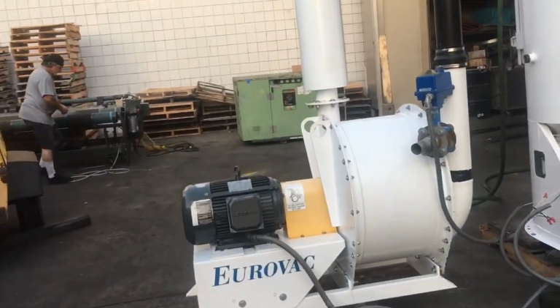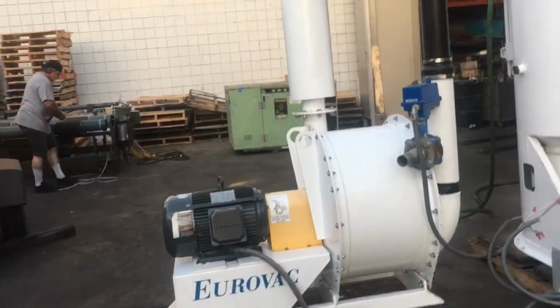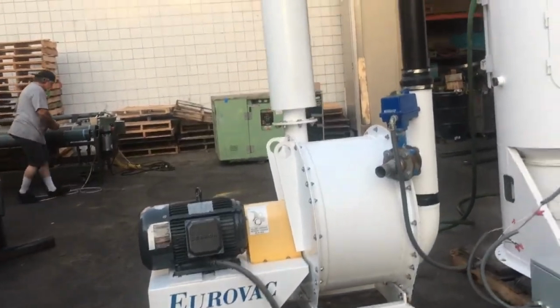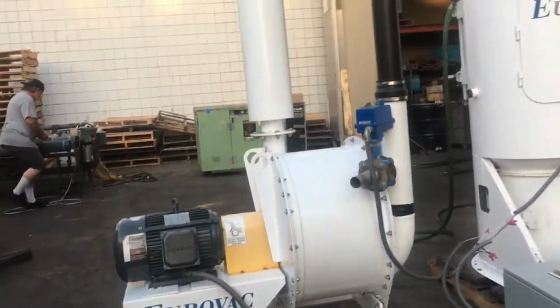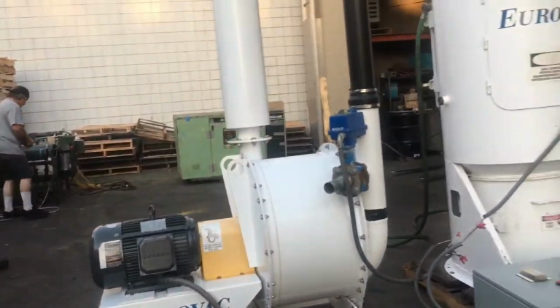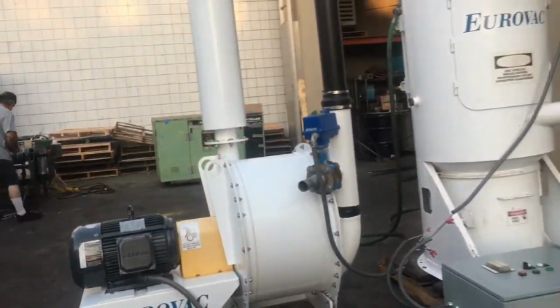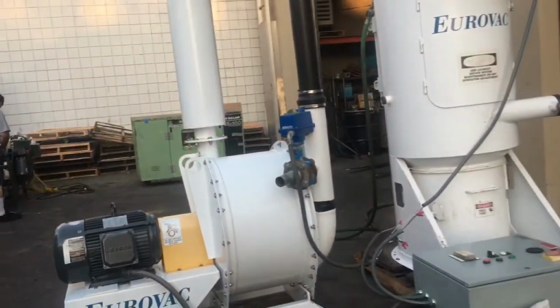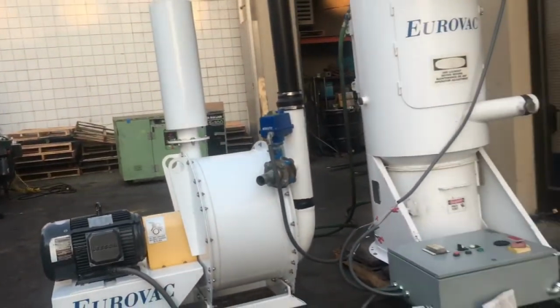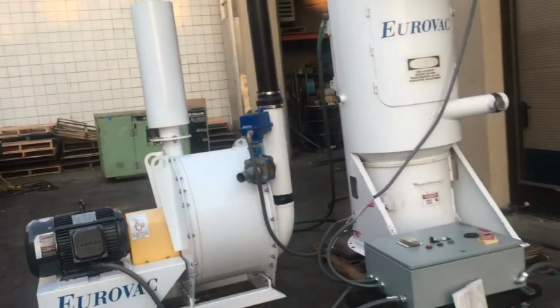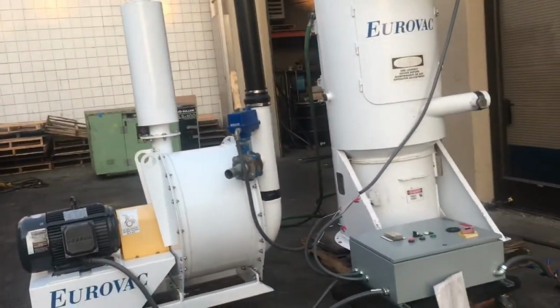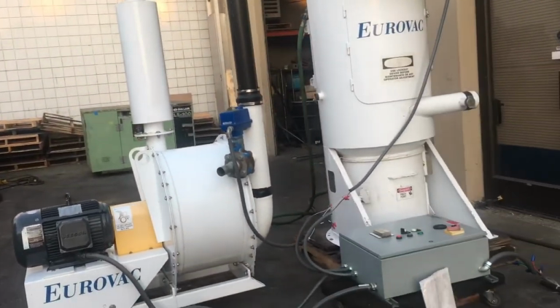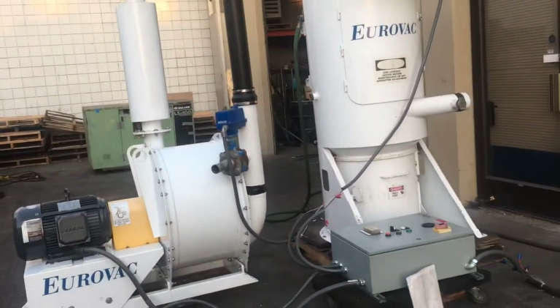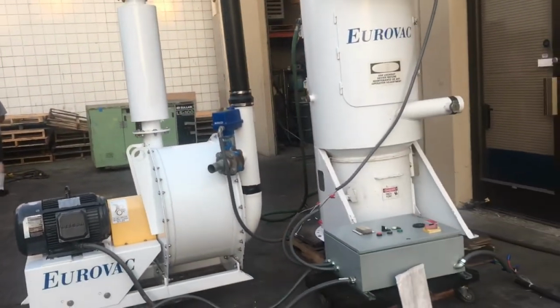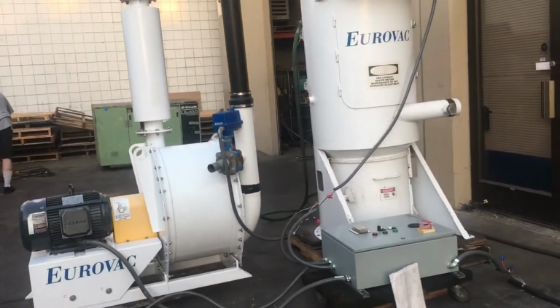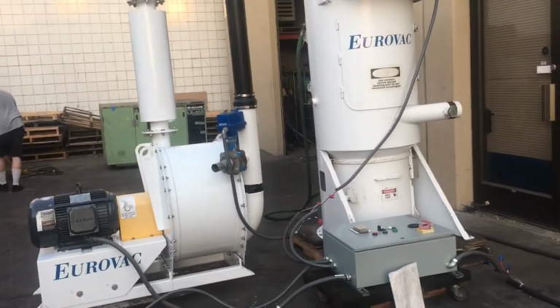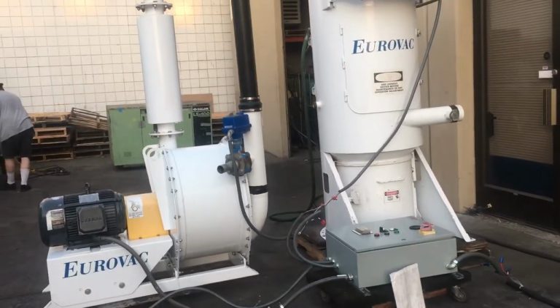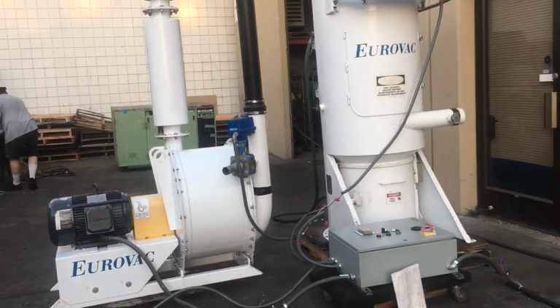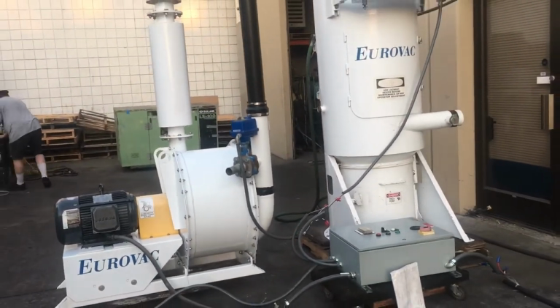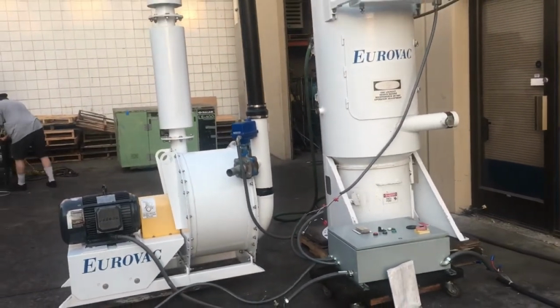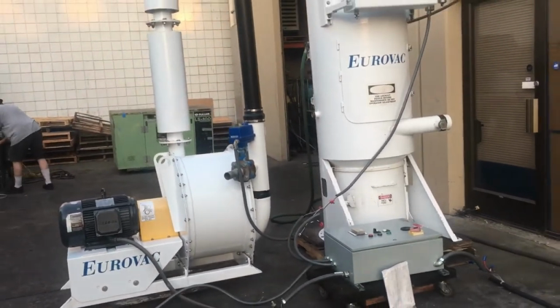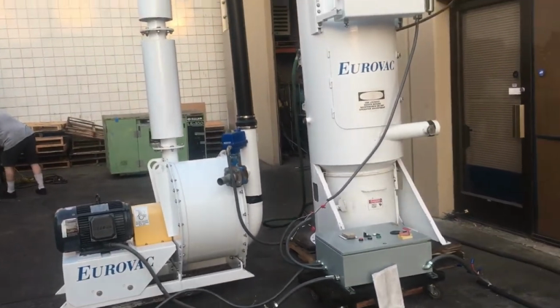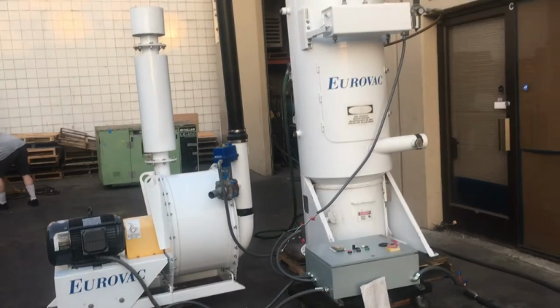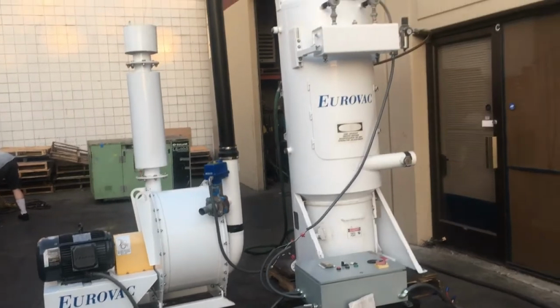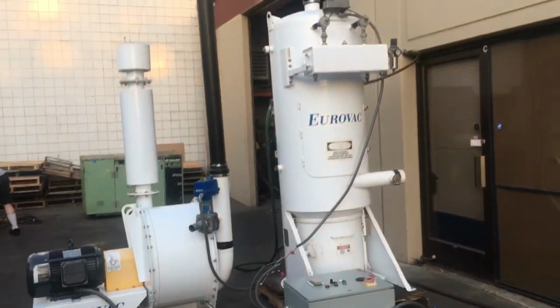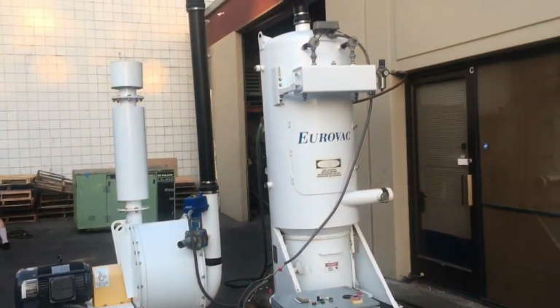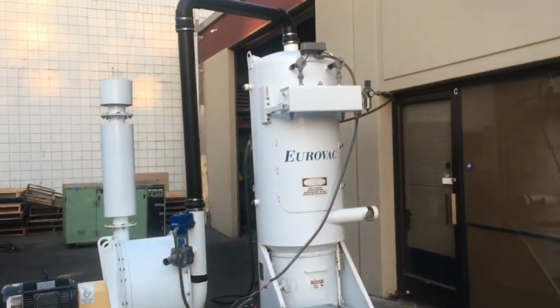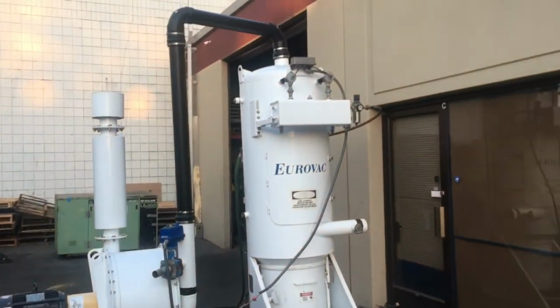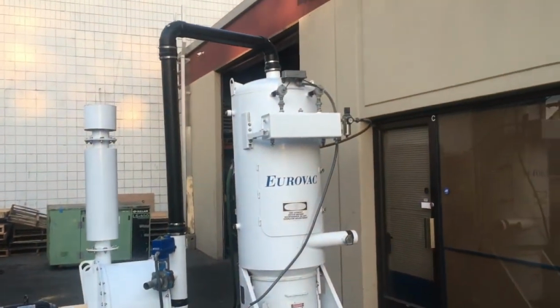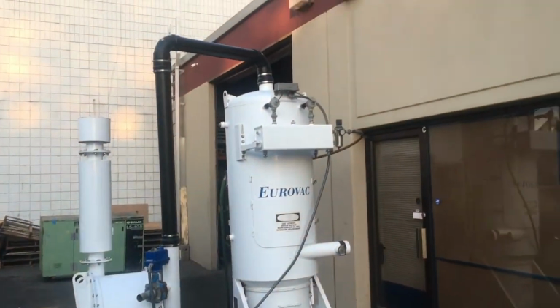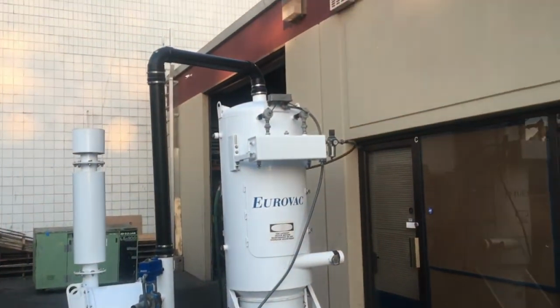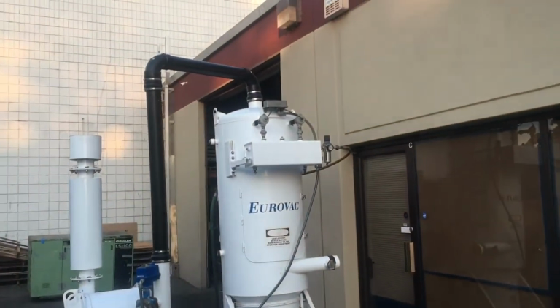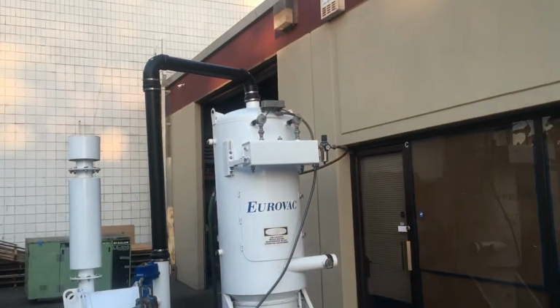Okay, that is the EuroVac 20 horsepower central vacuum system.